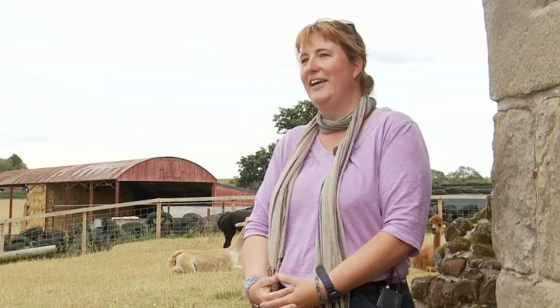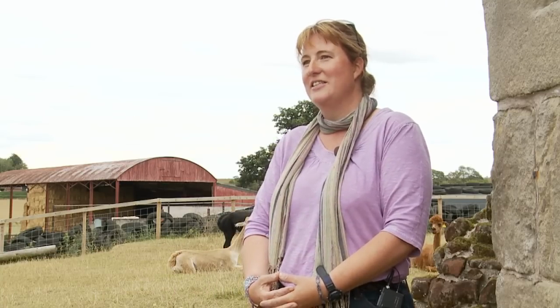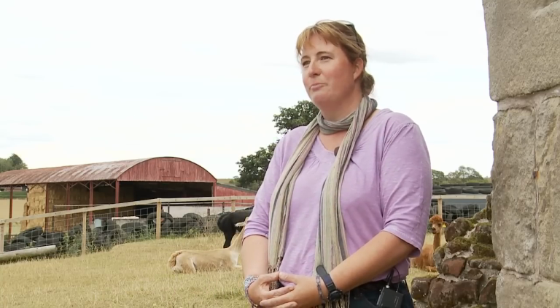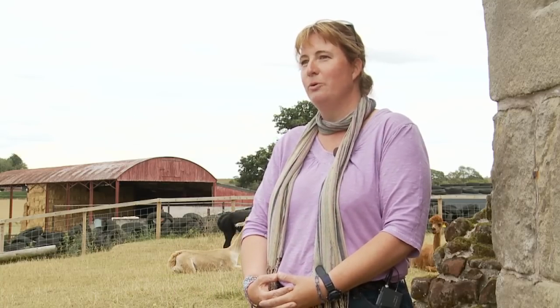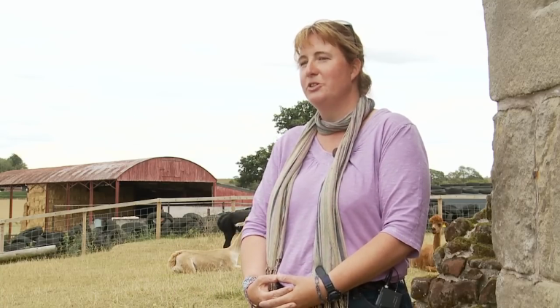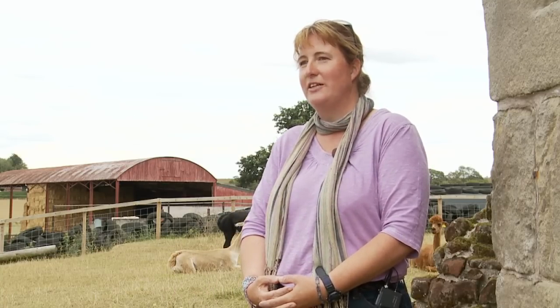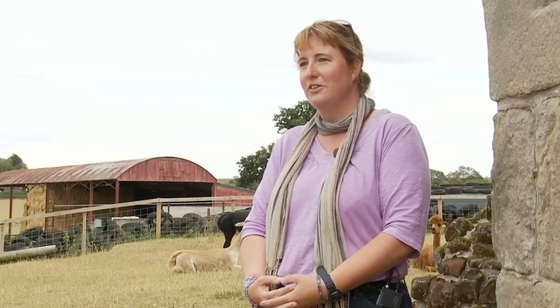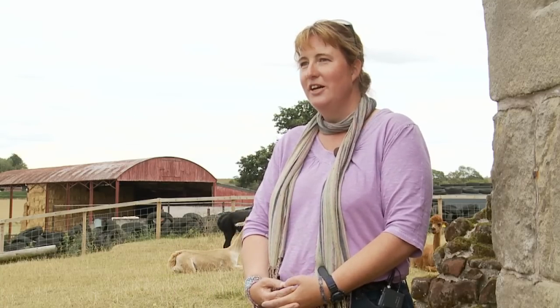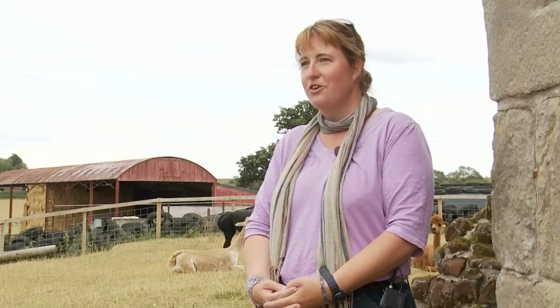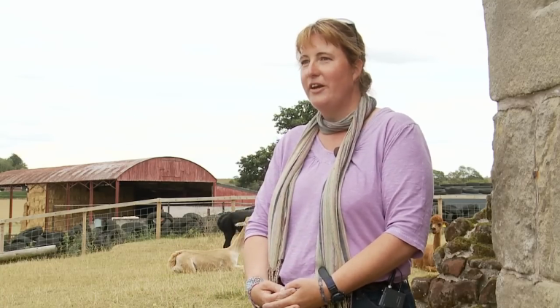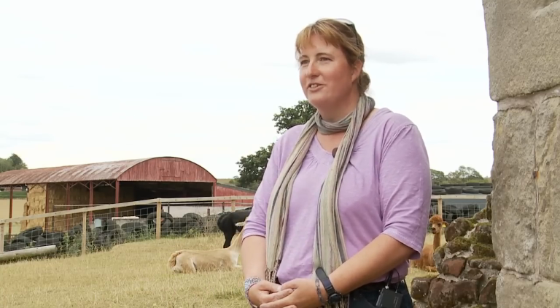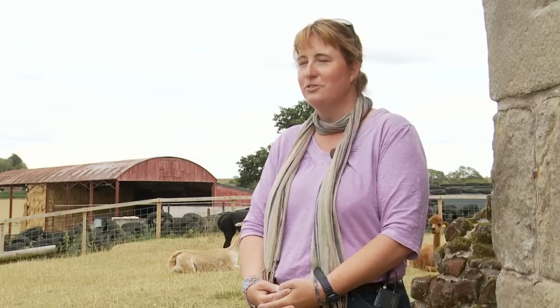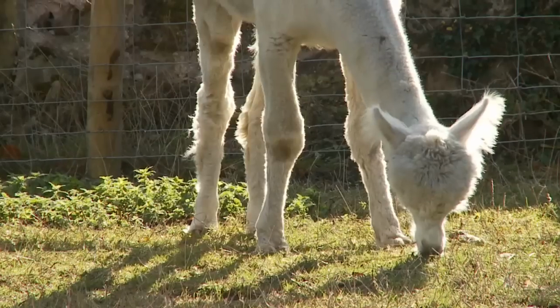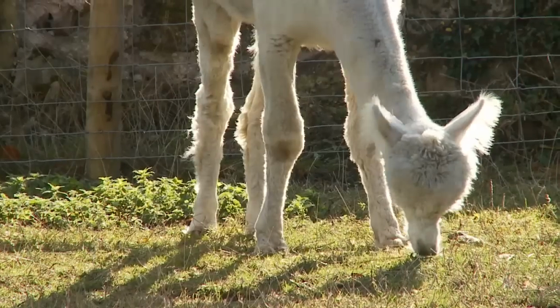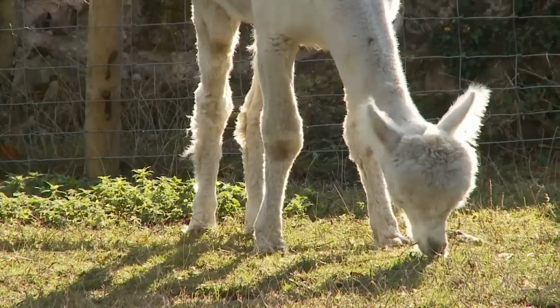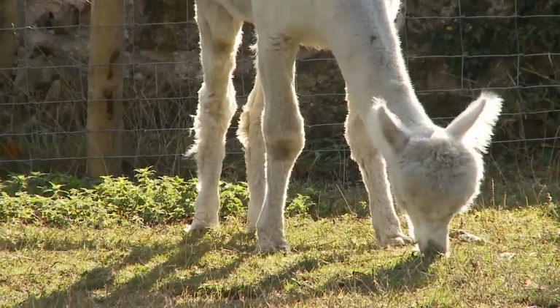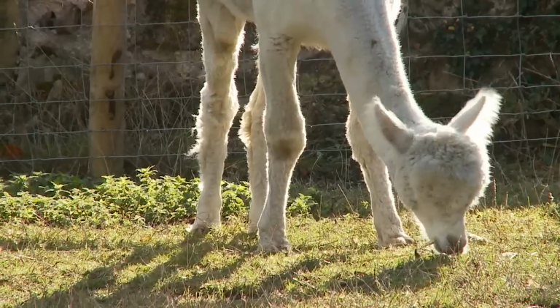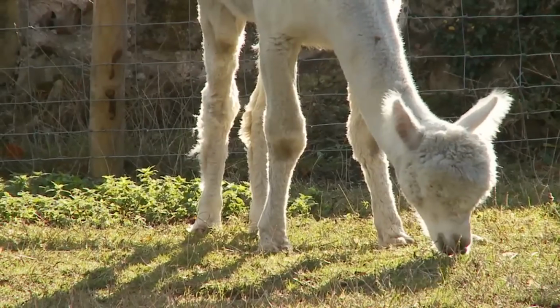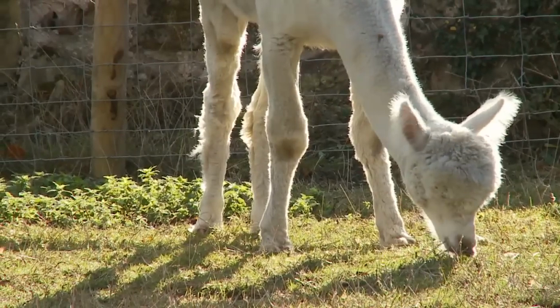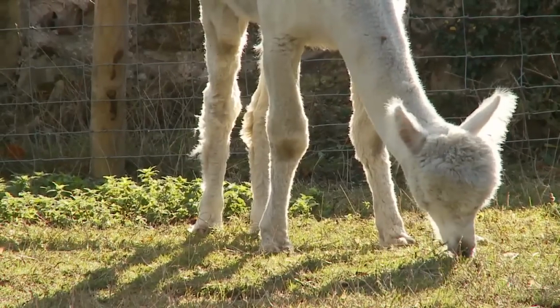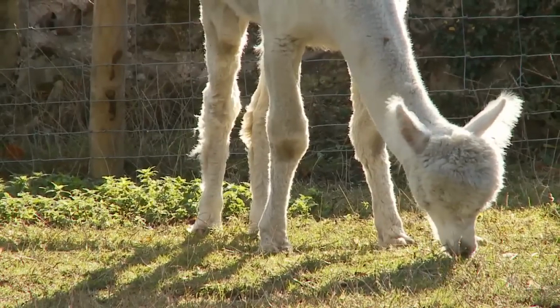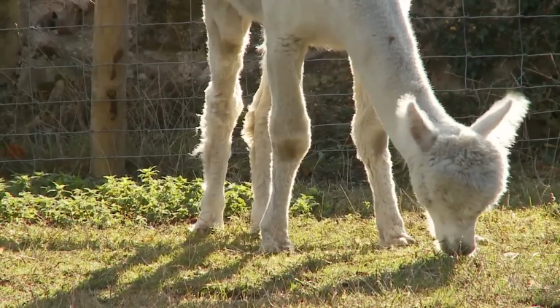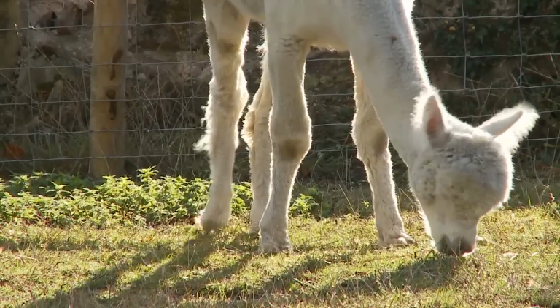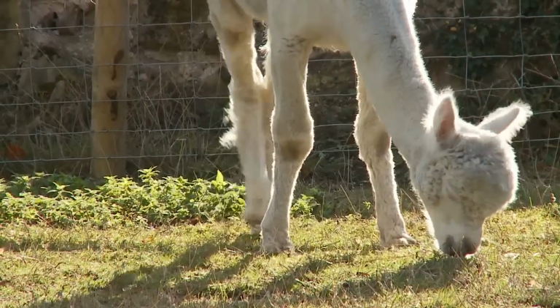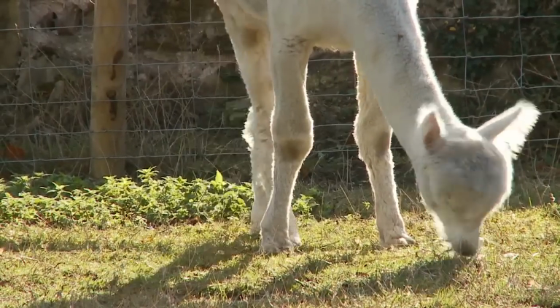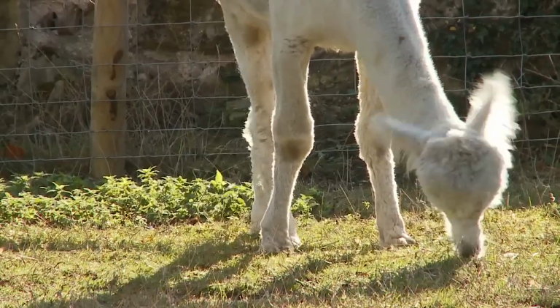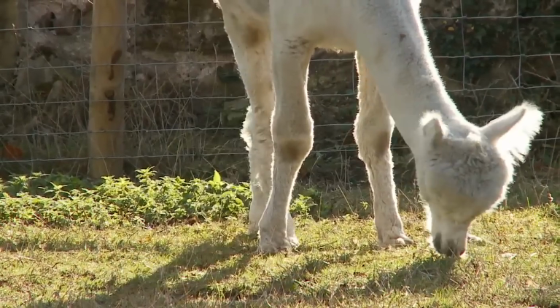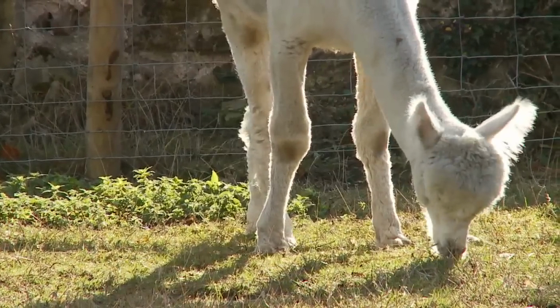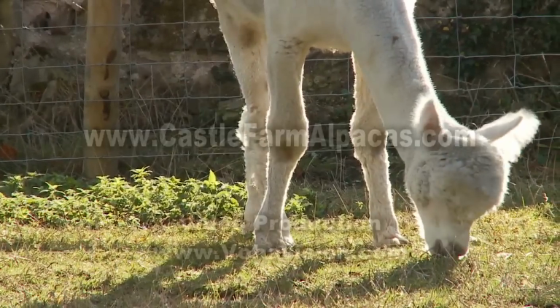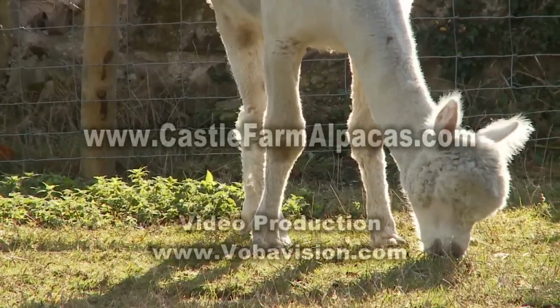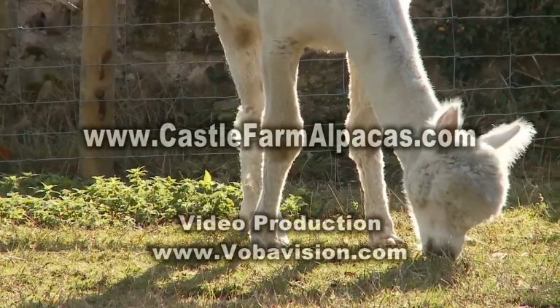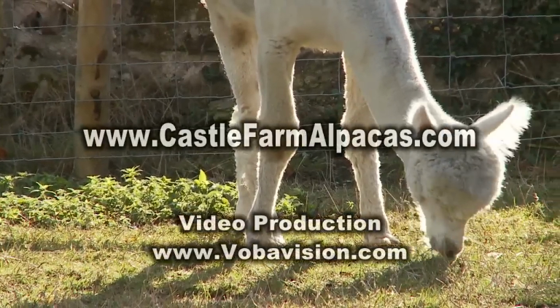This poor bedraggled cria was dumped in the dust and we couldn't tell what colour it was for a while.